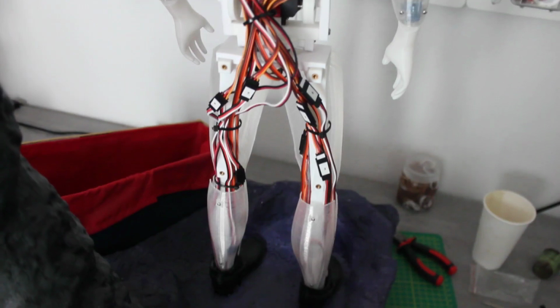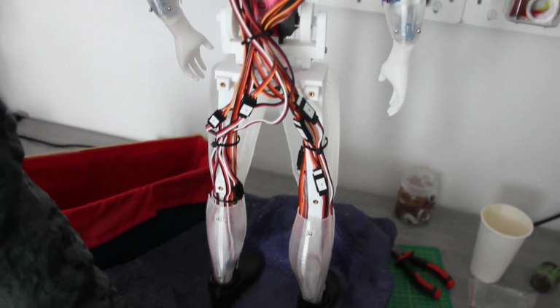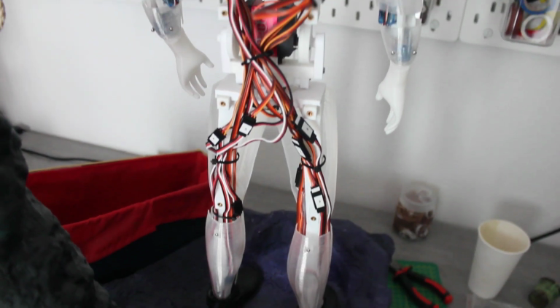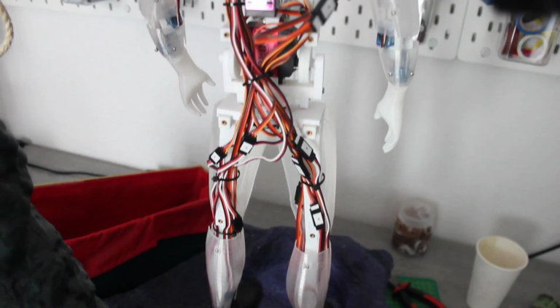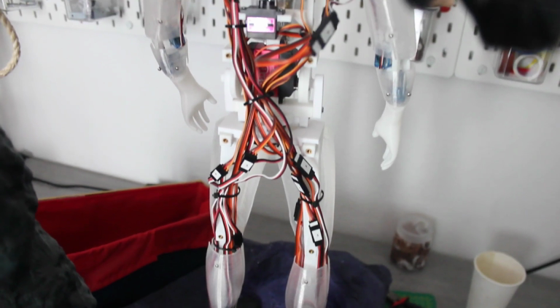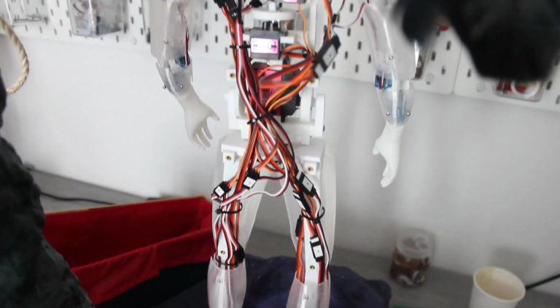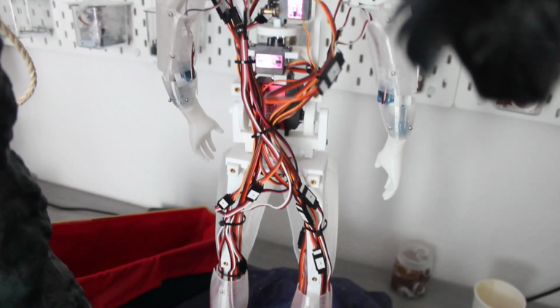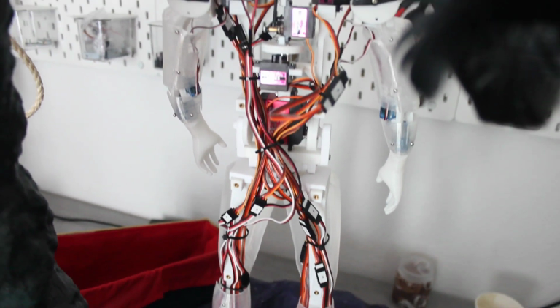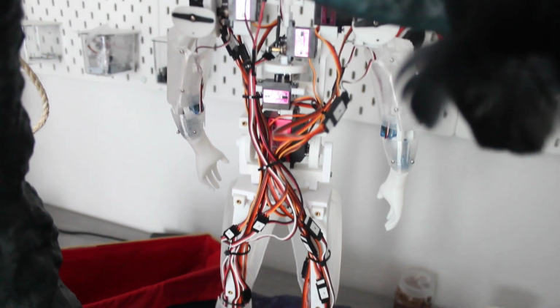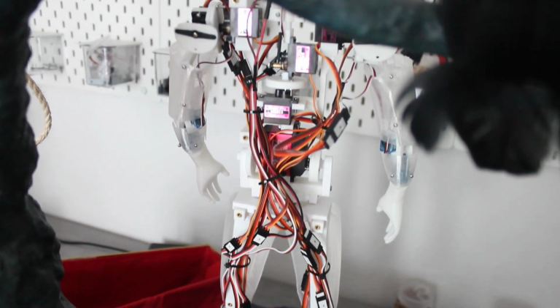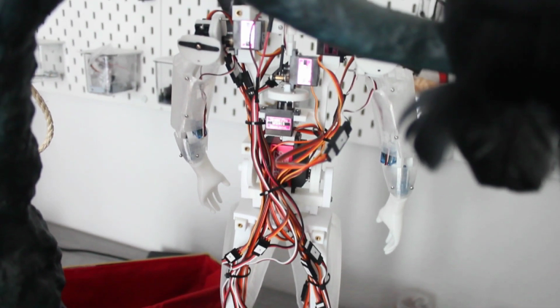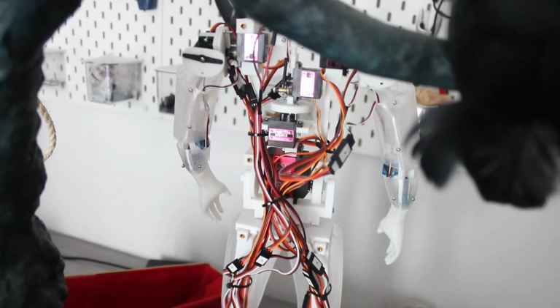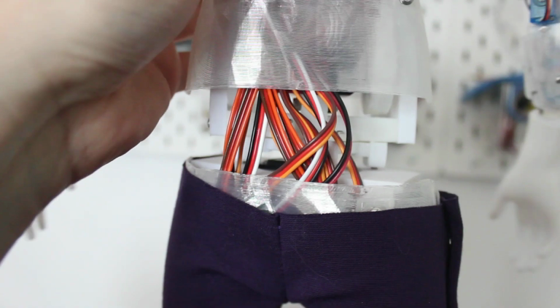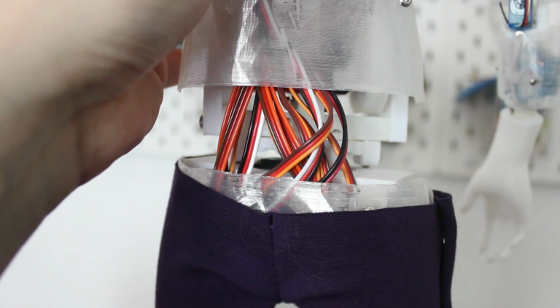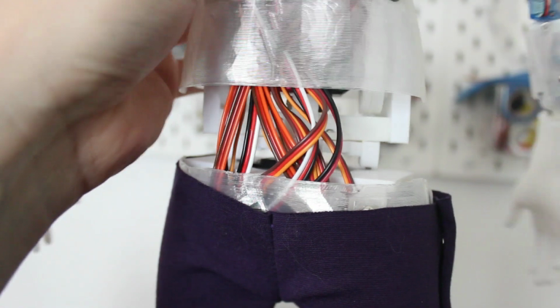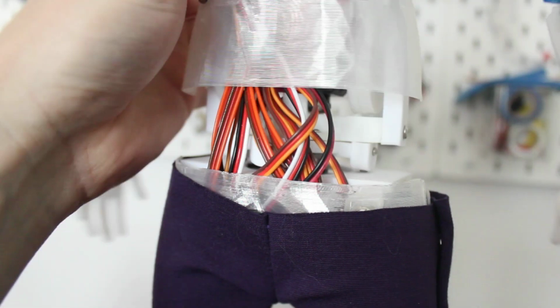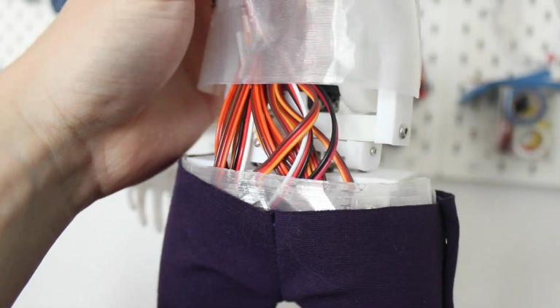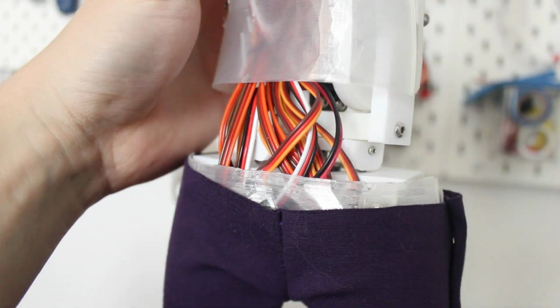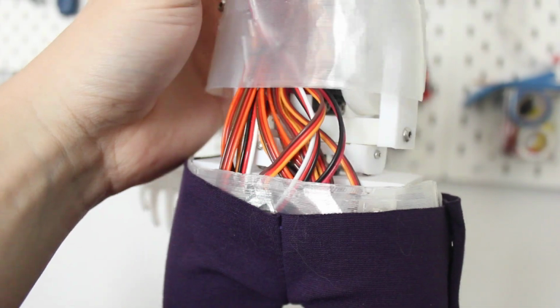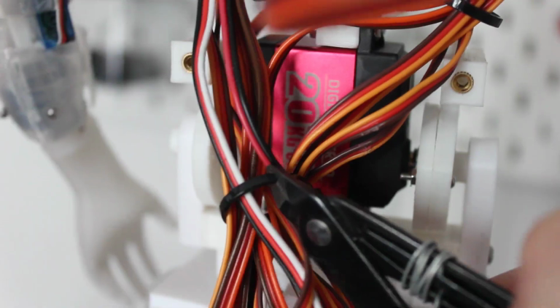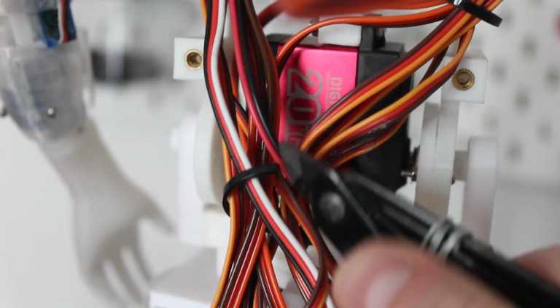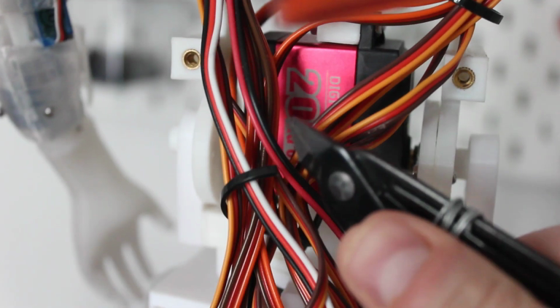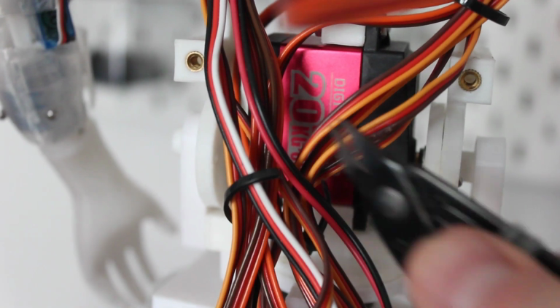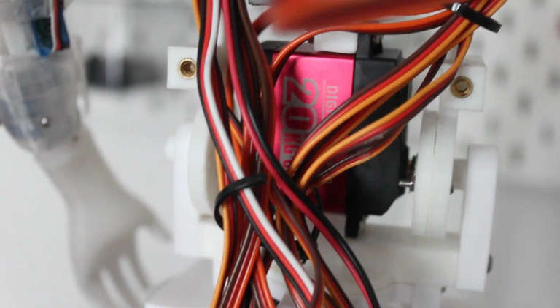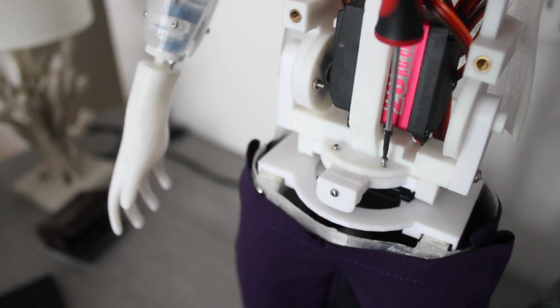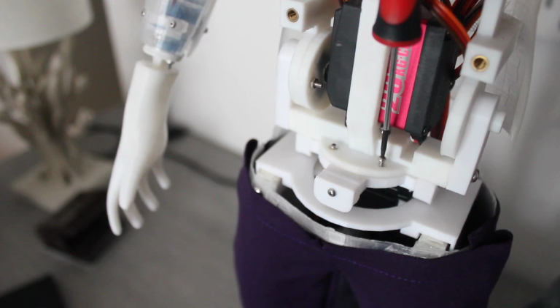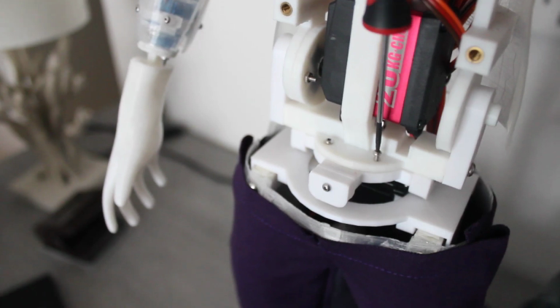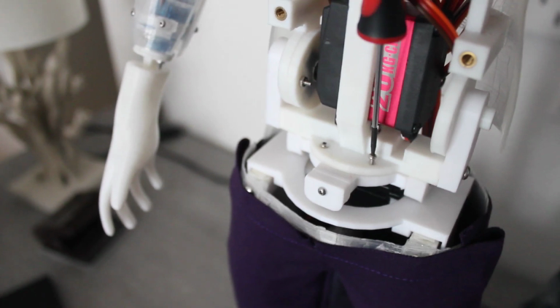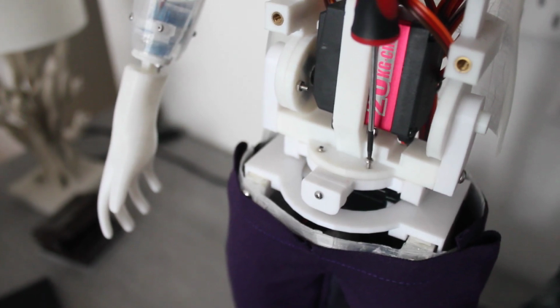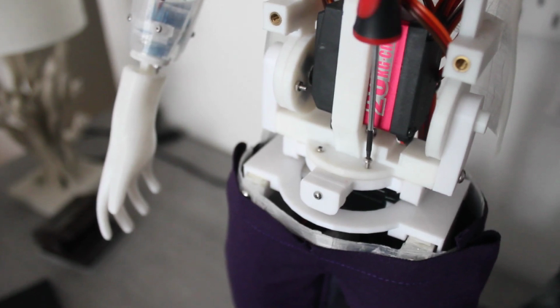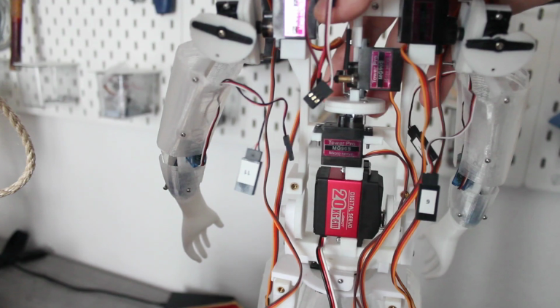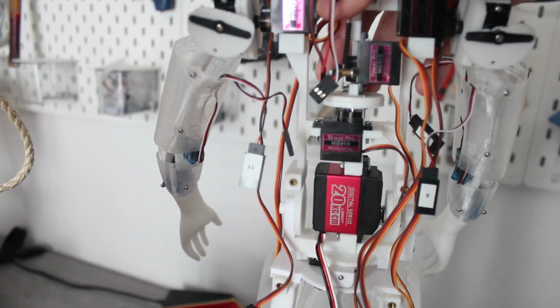On top of that, there were also way too many cables making it harder to turn. I started by taking the upper body and the servo horn apart.